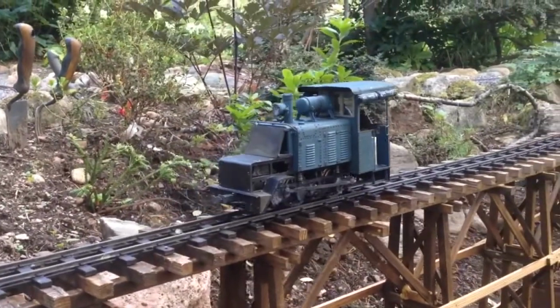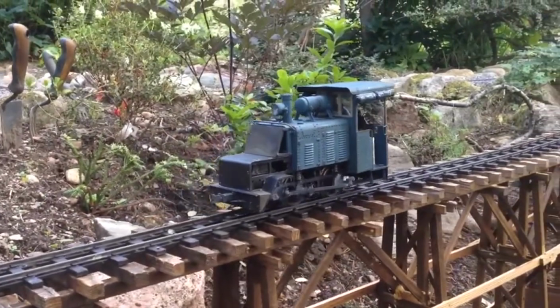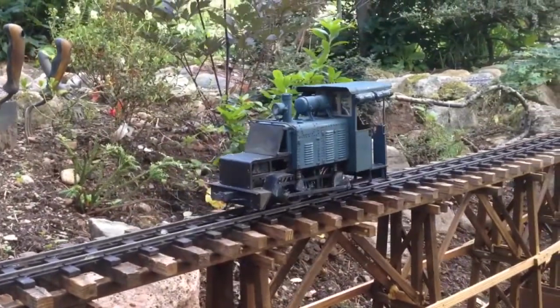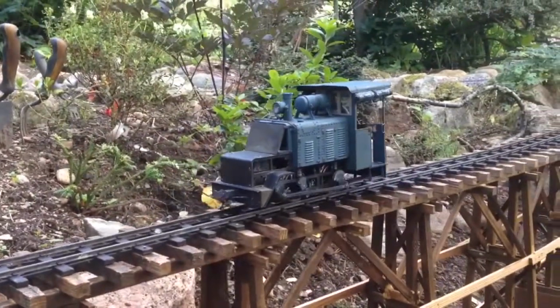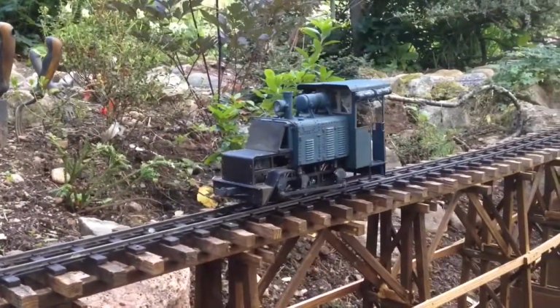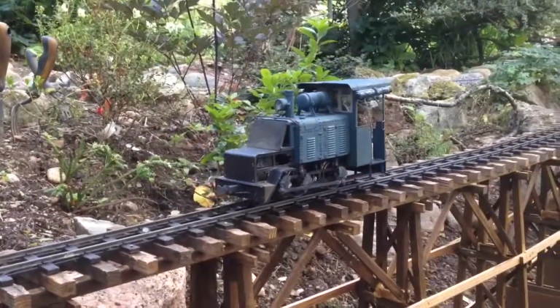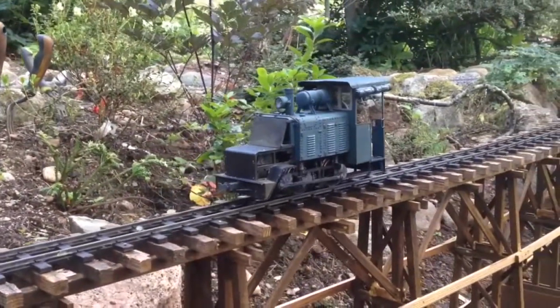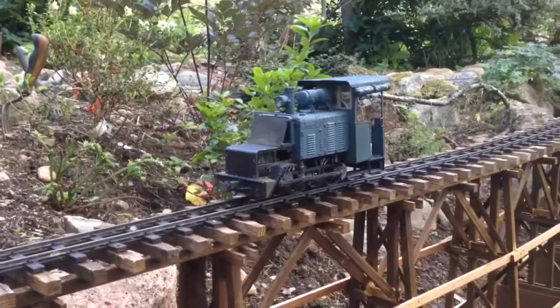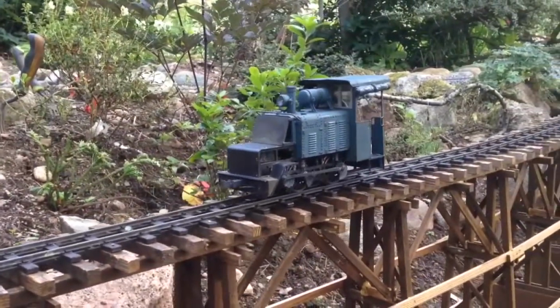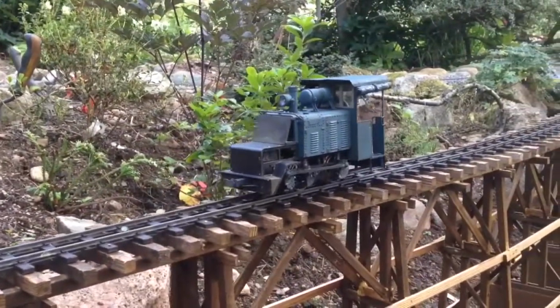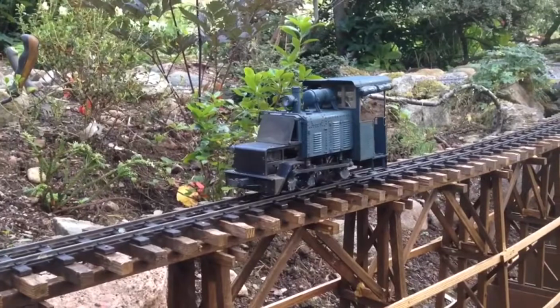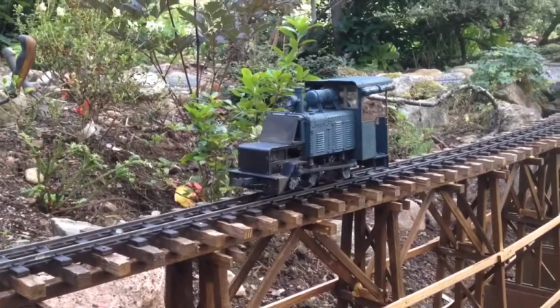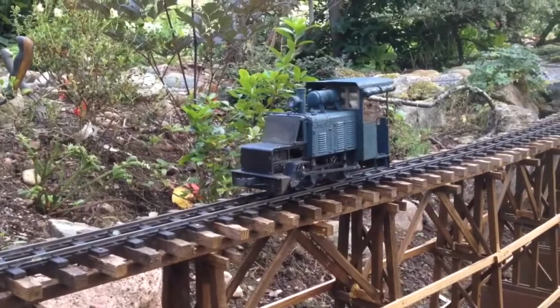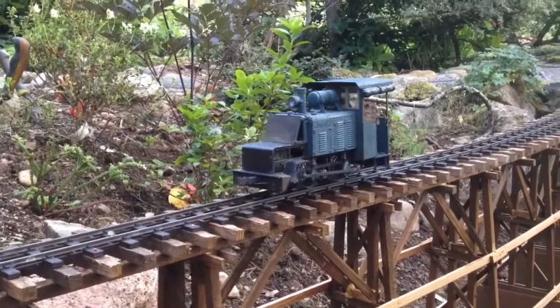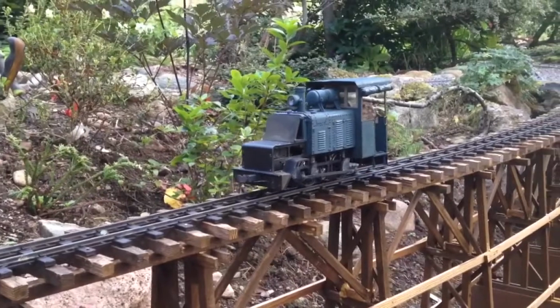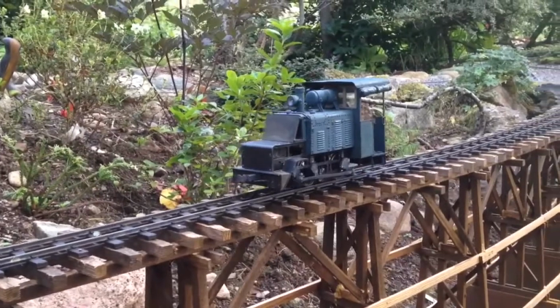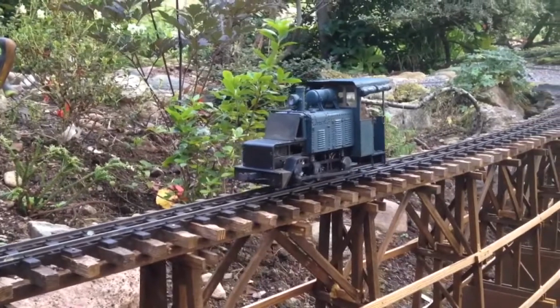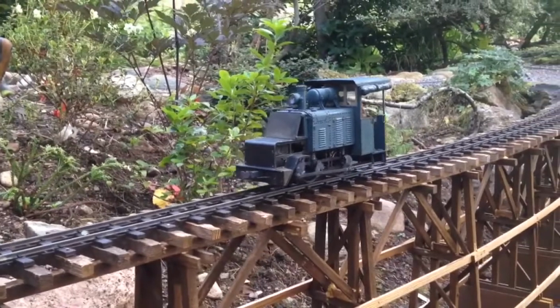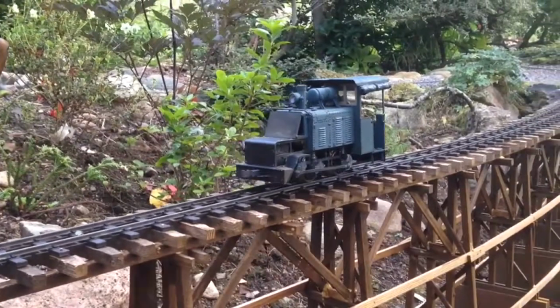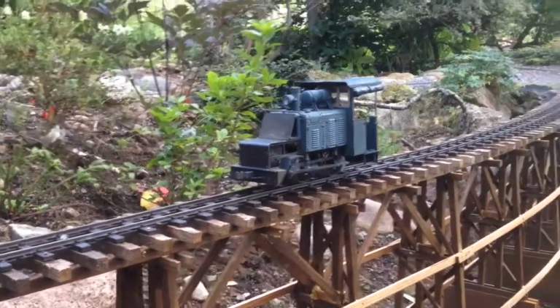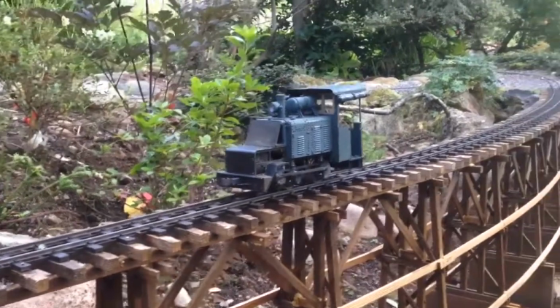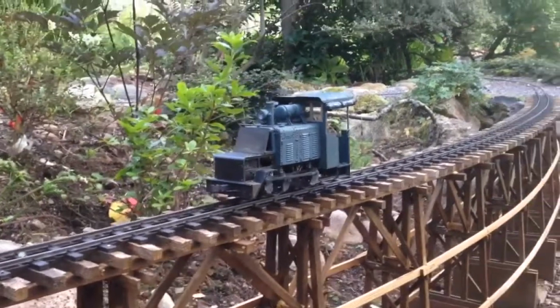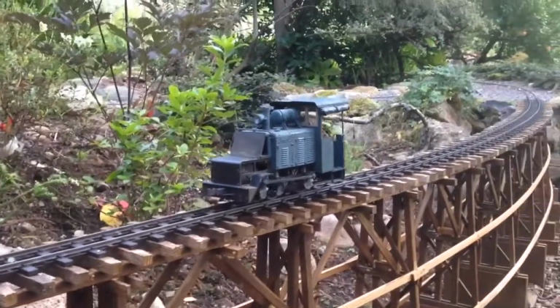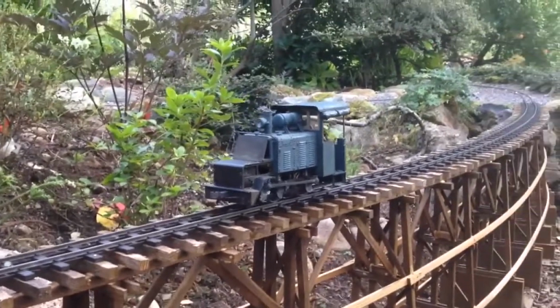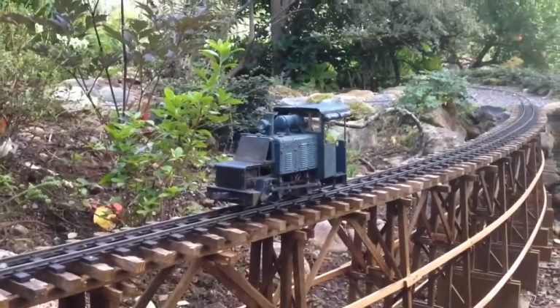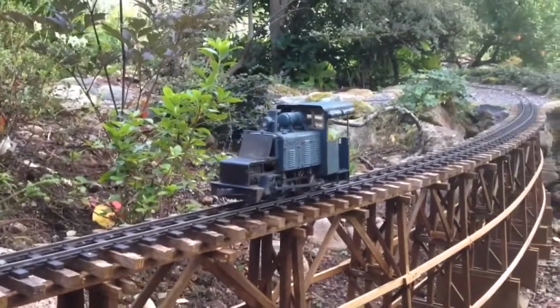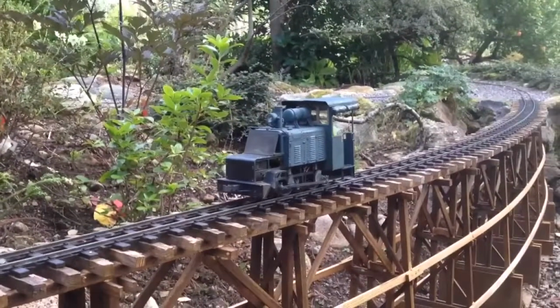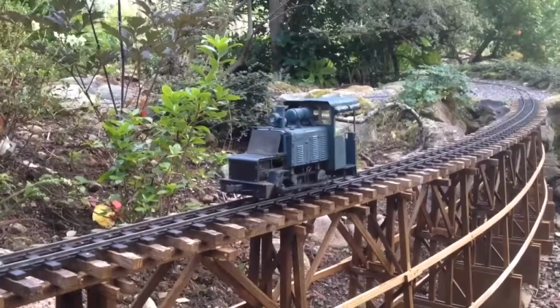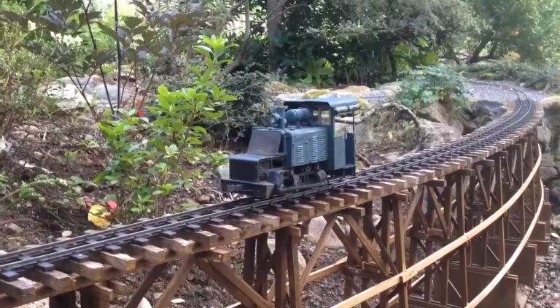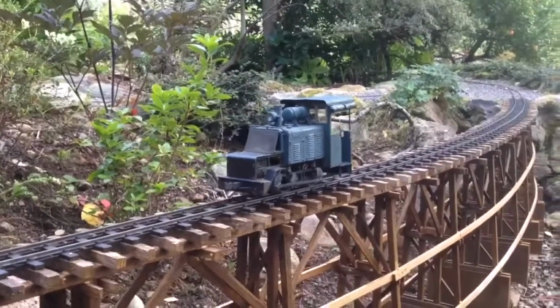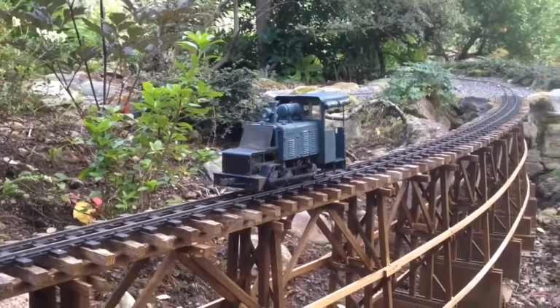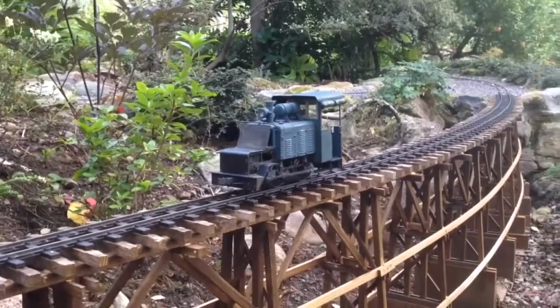The berm is lovely. This is the top of the berm.